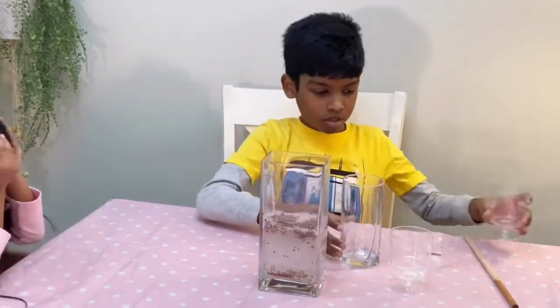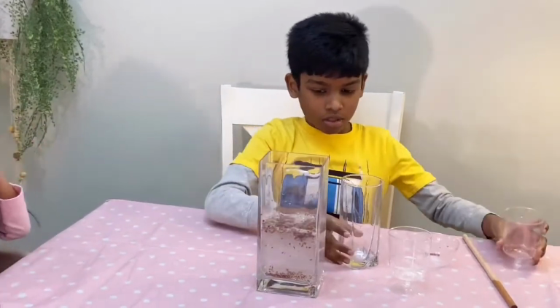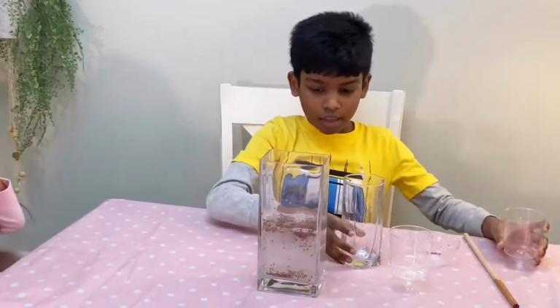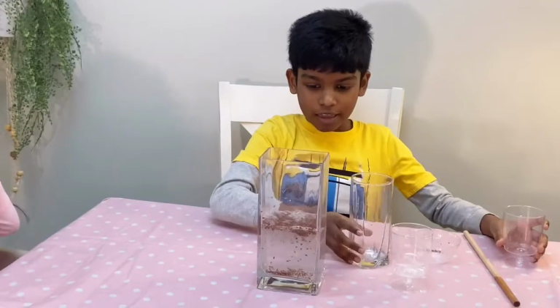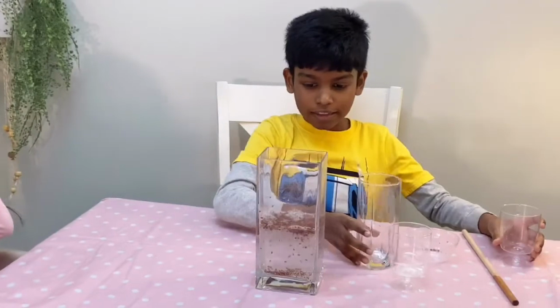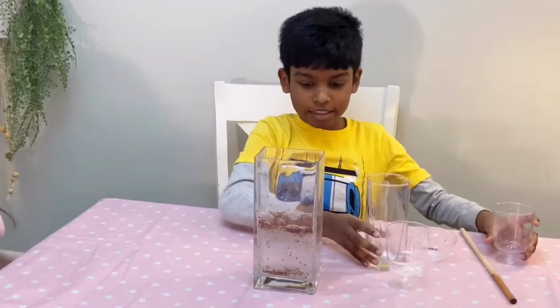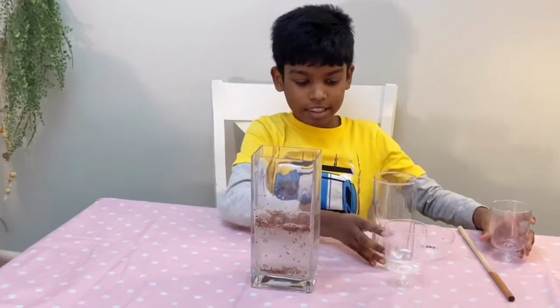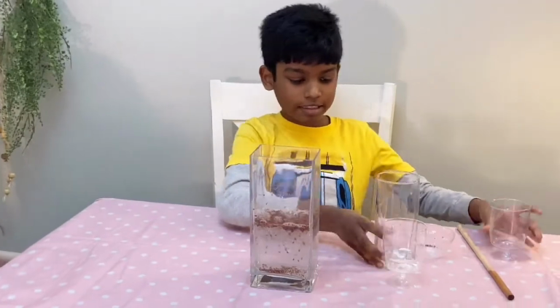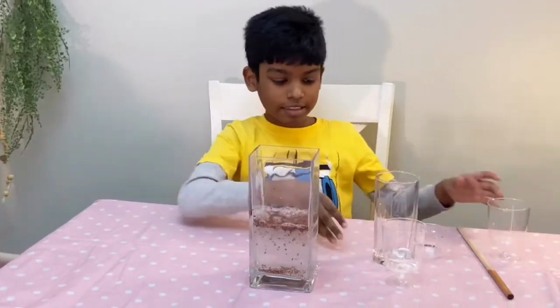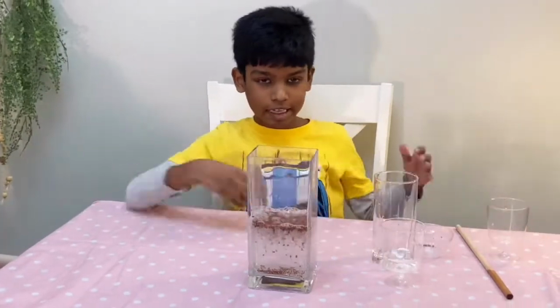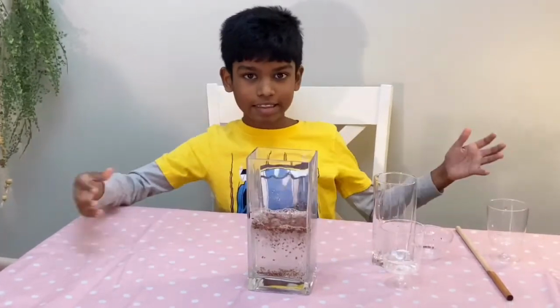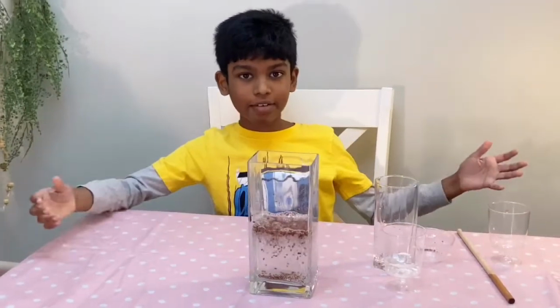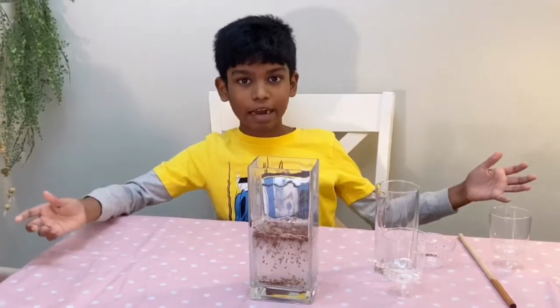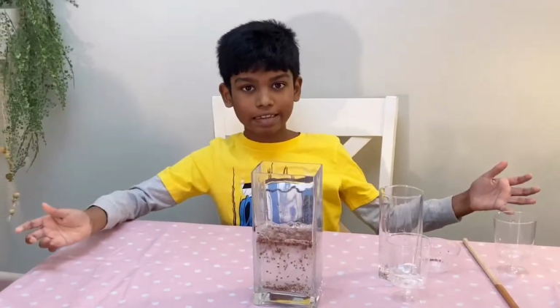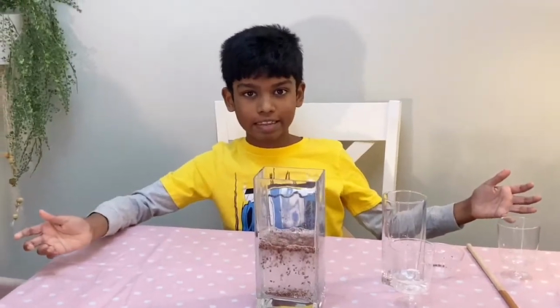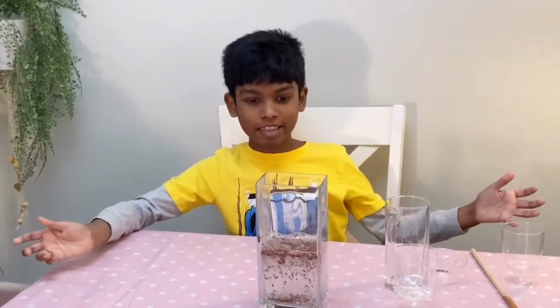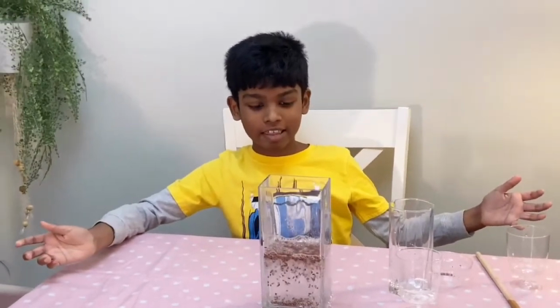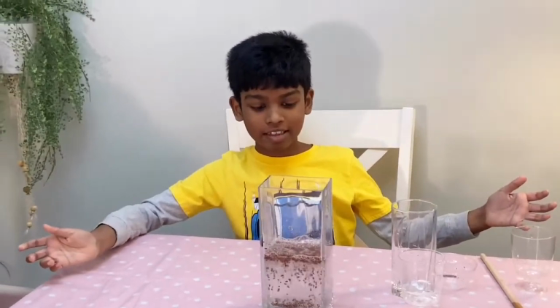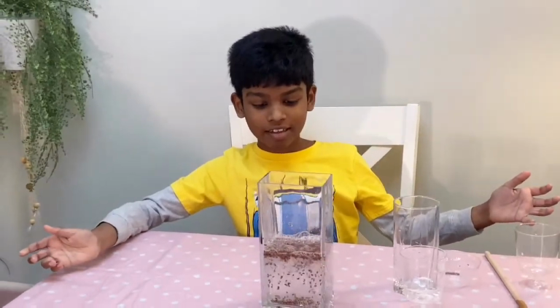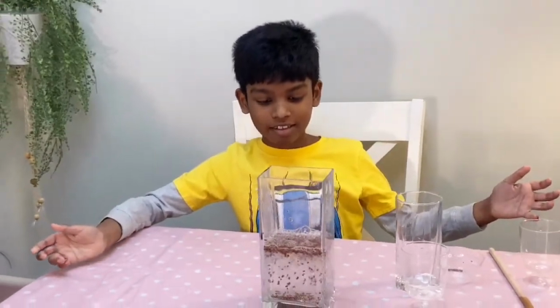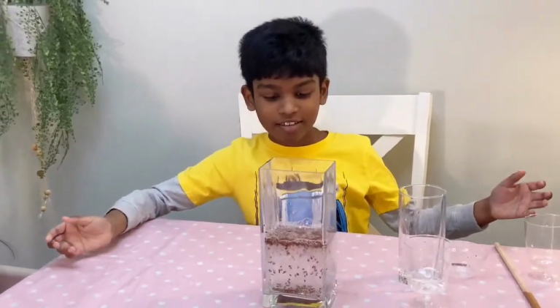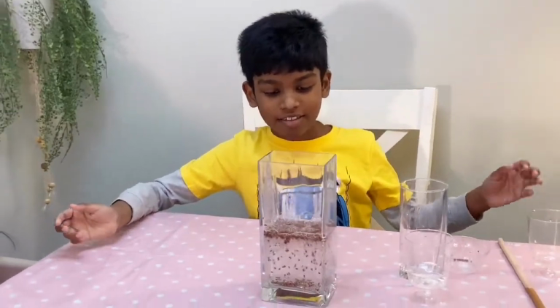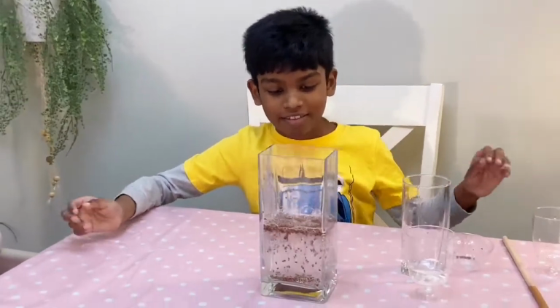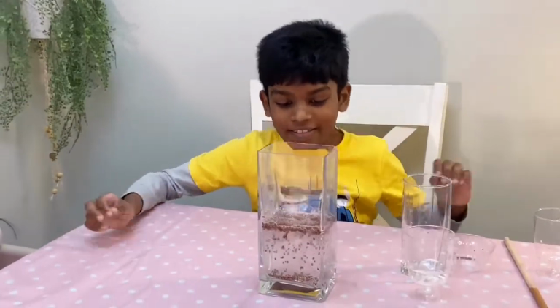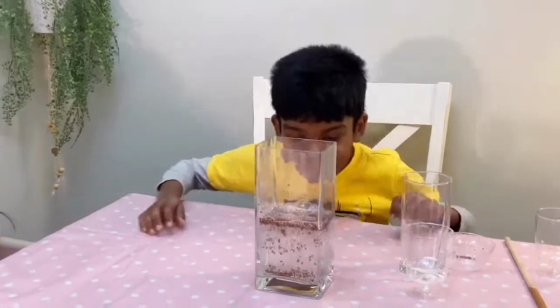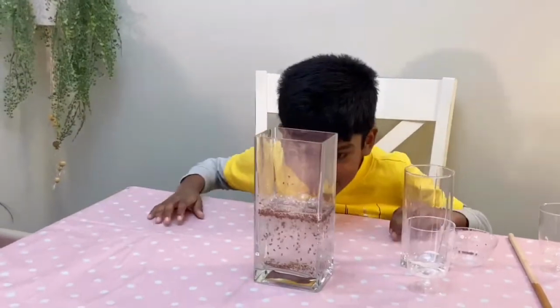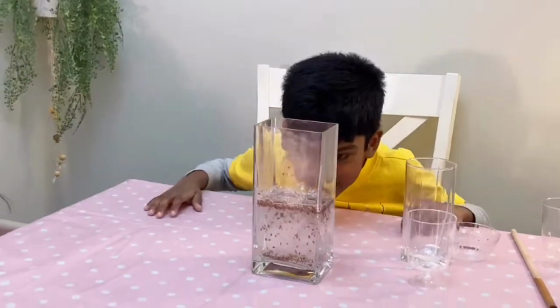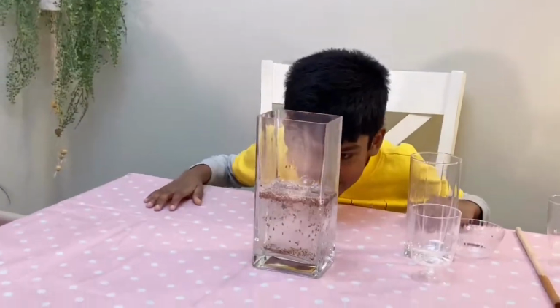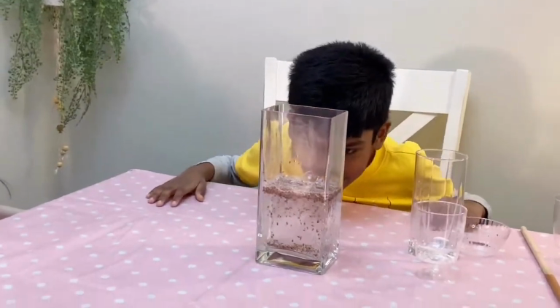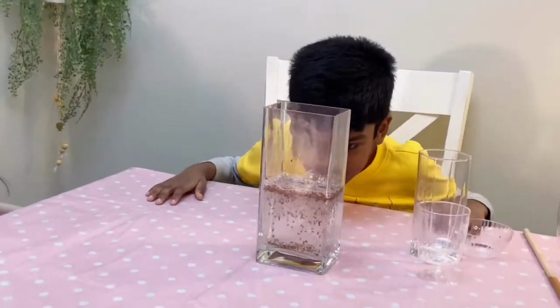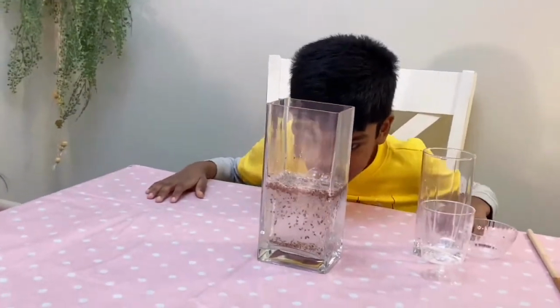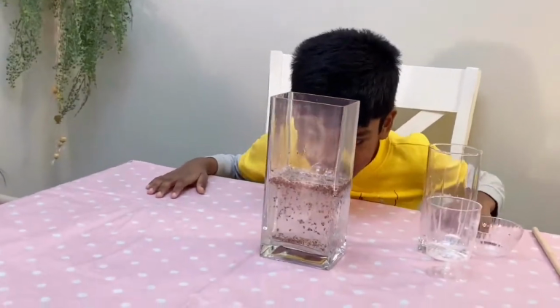And this is the dancing rice! Ooh, looks like a dance party!